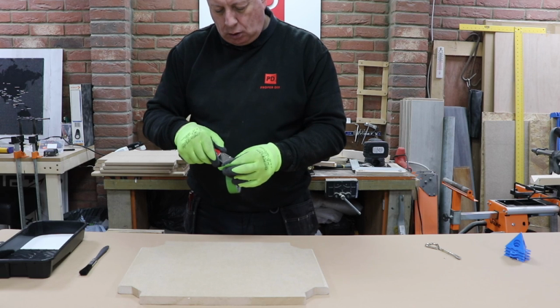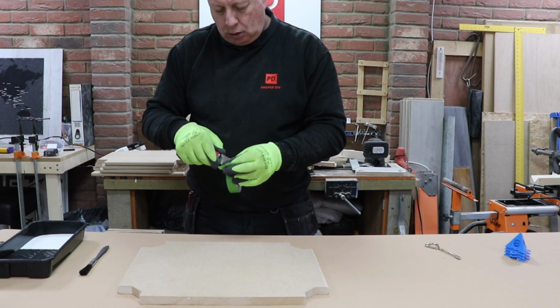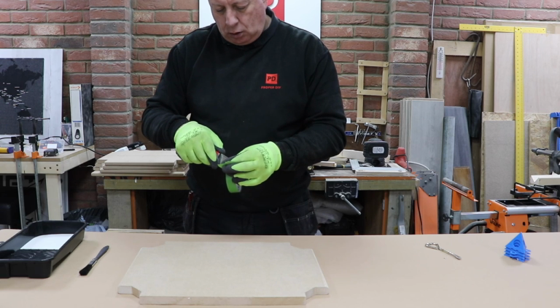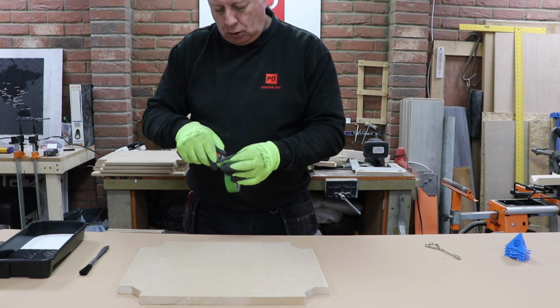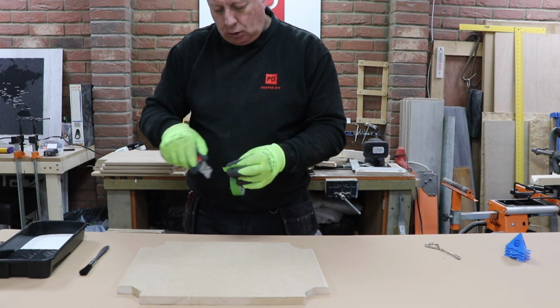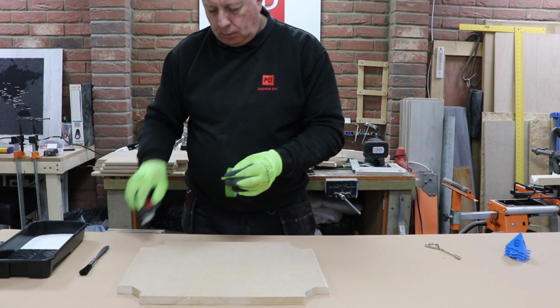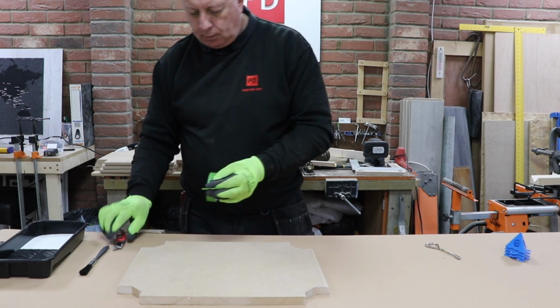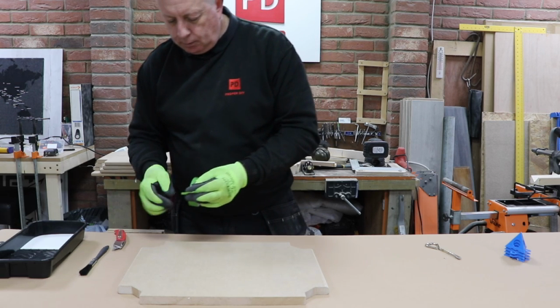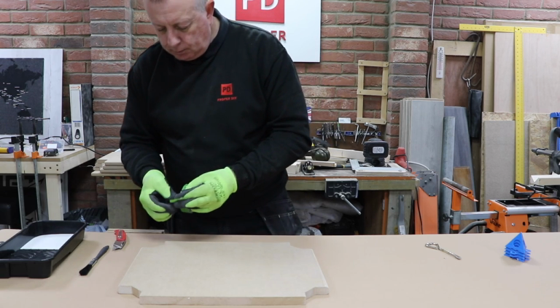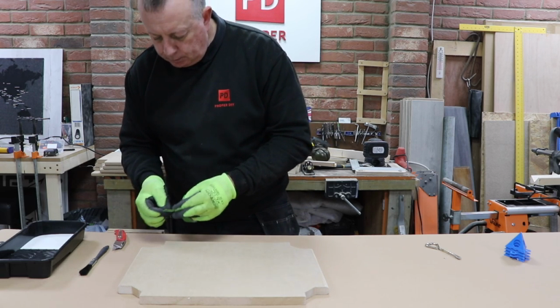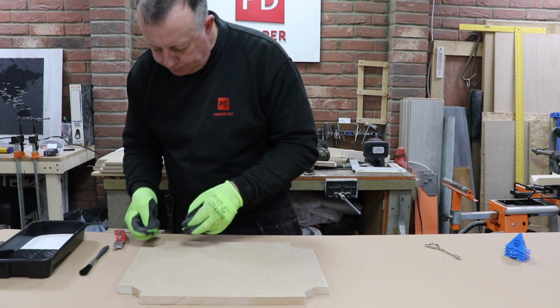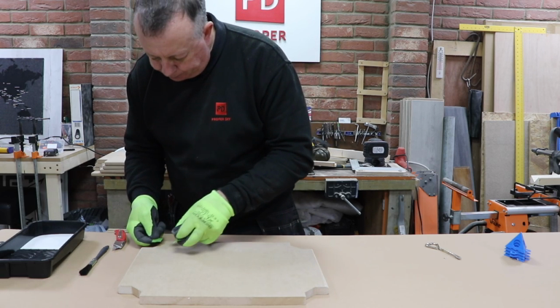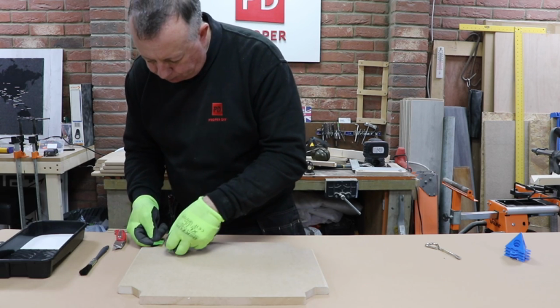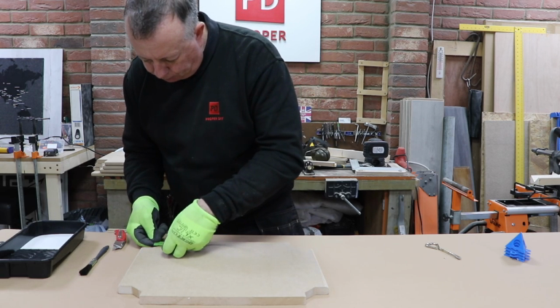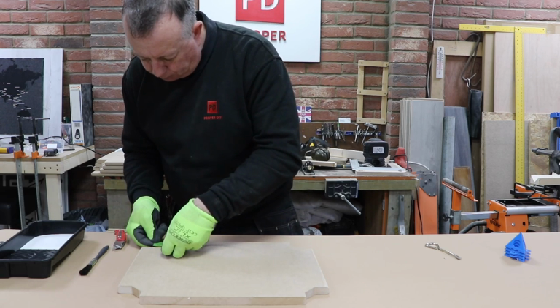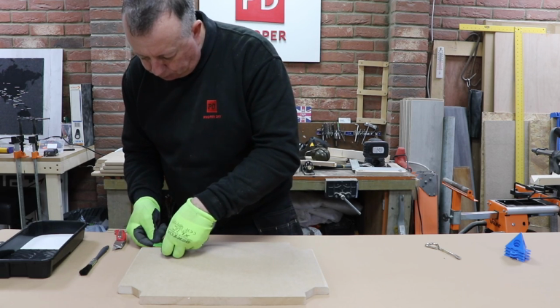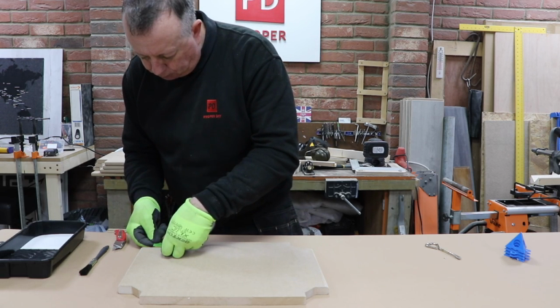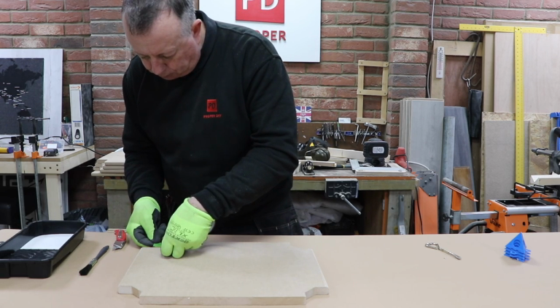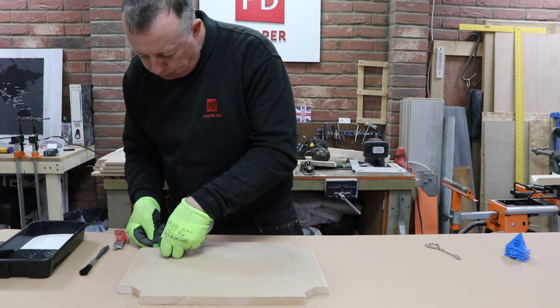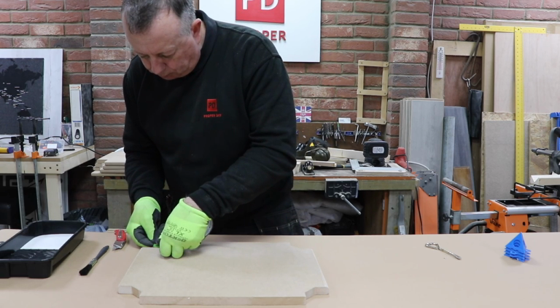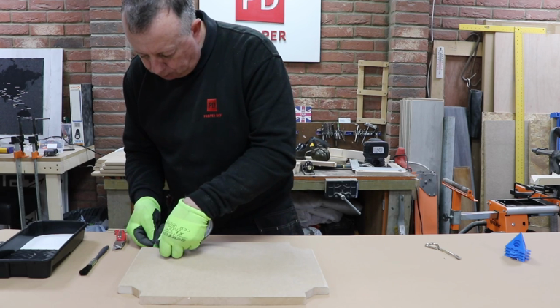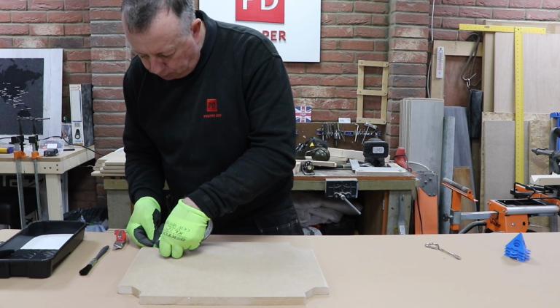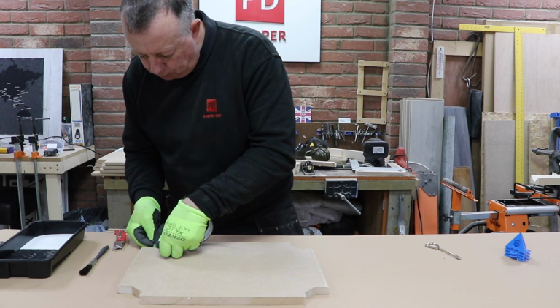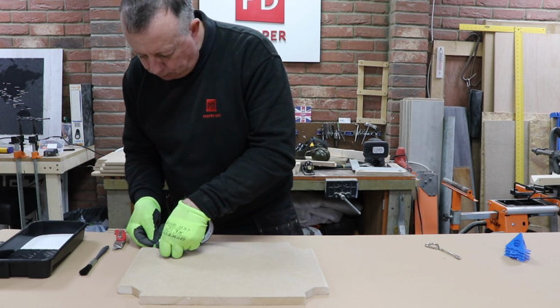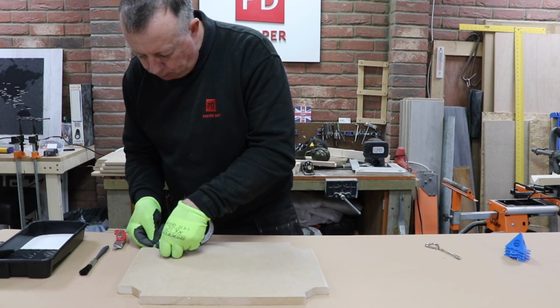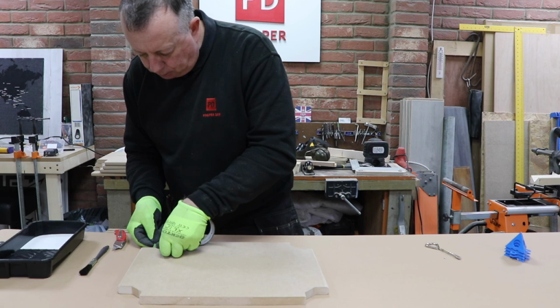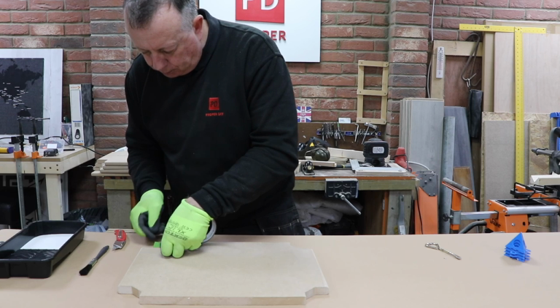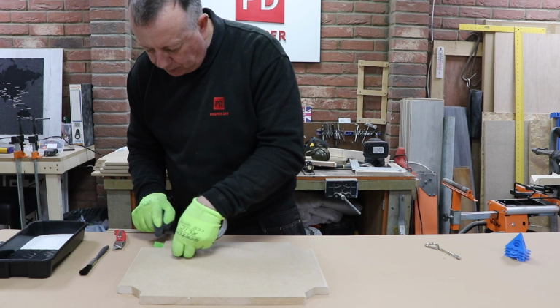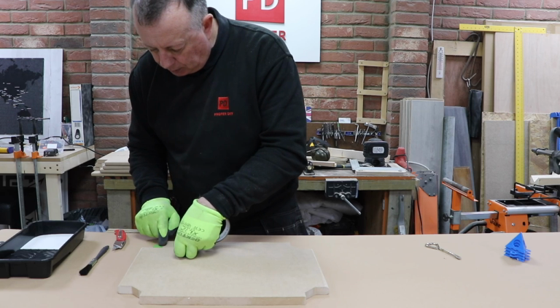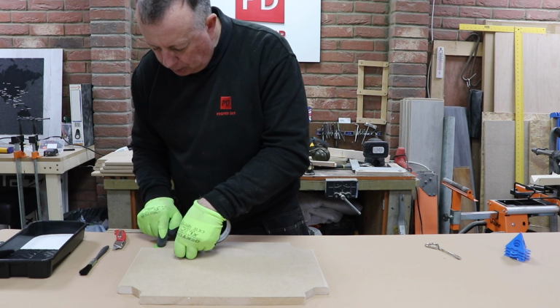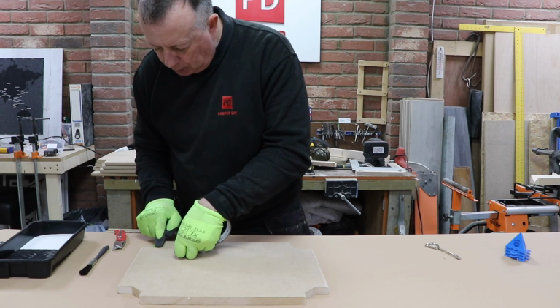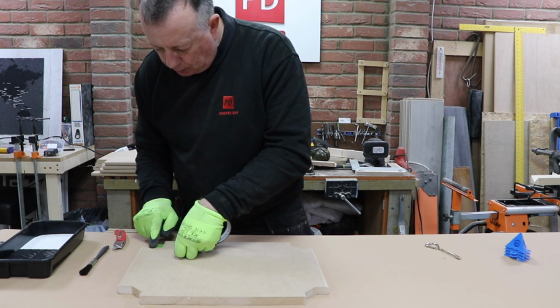Before priming, I mask off all of the areas on the MDF that I want to get a good glued connection to.